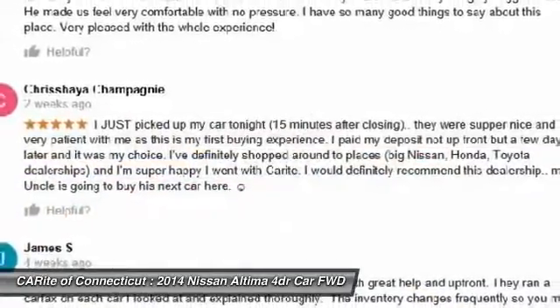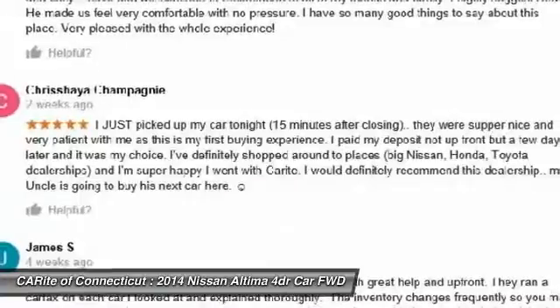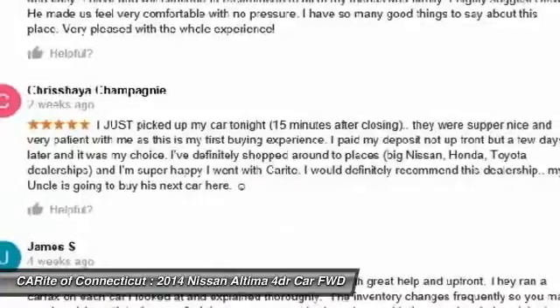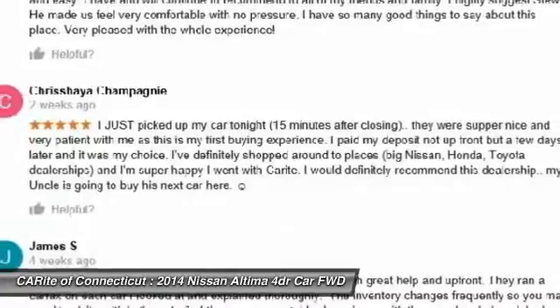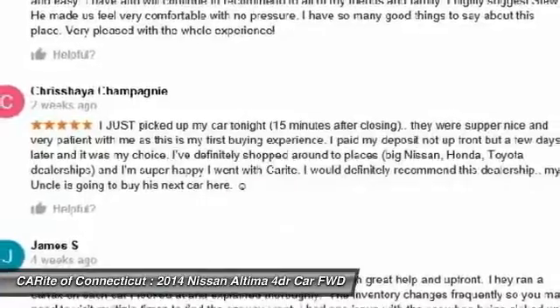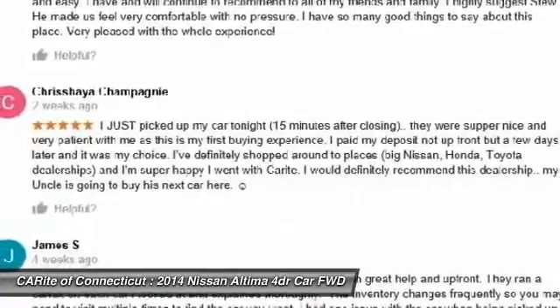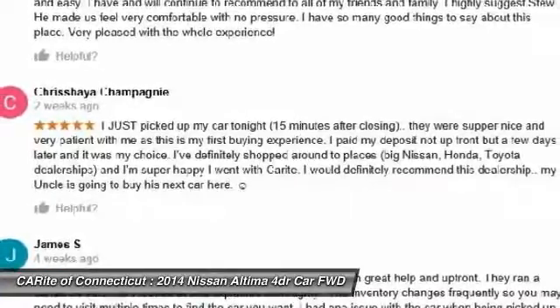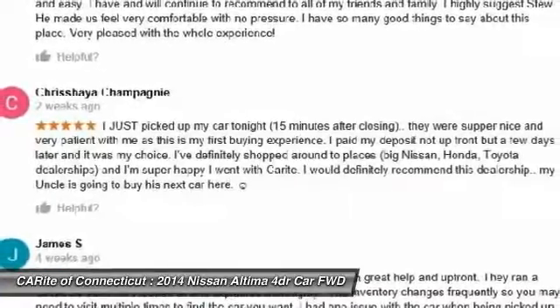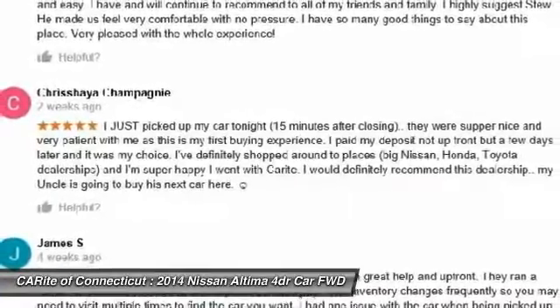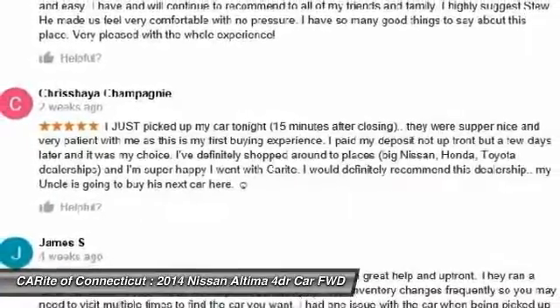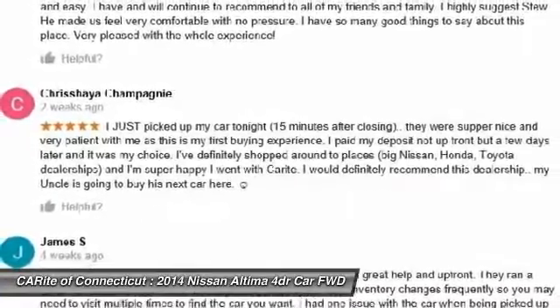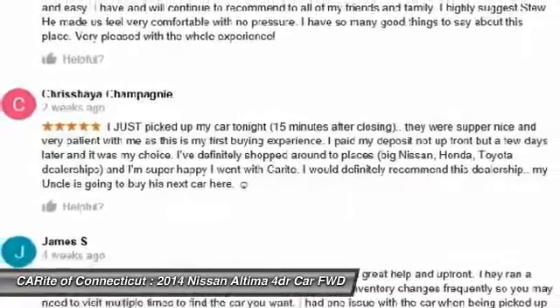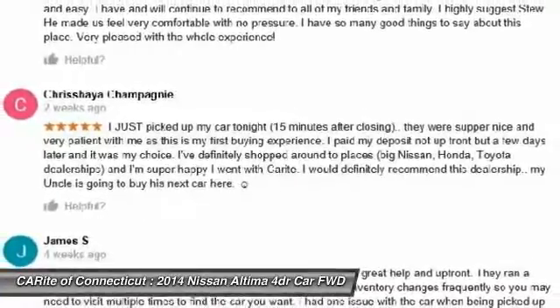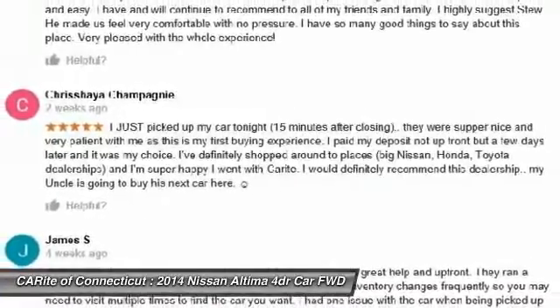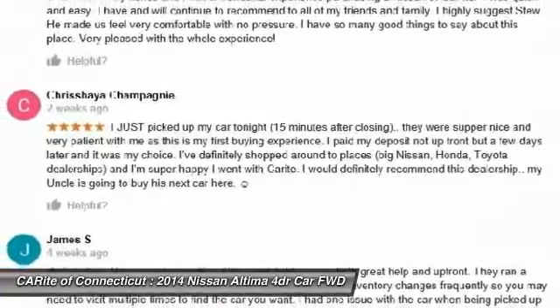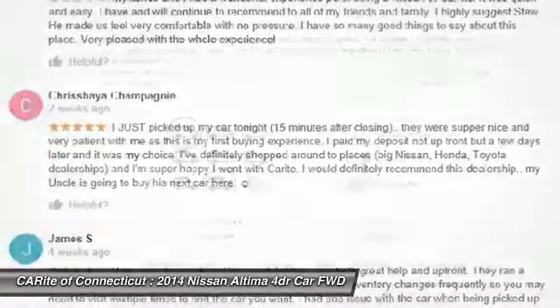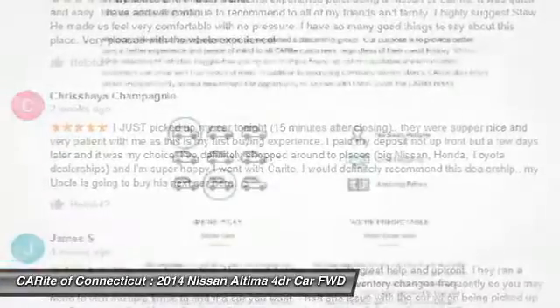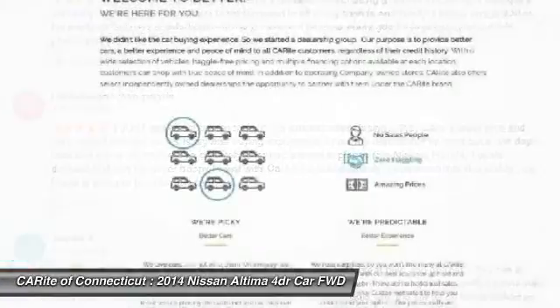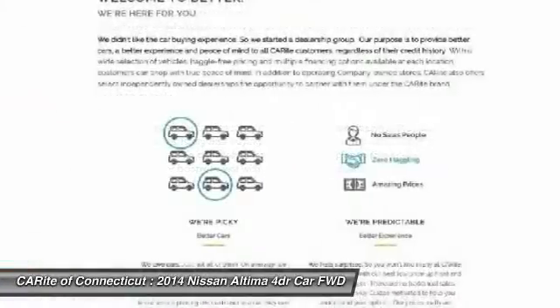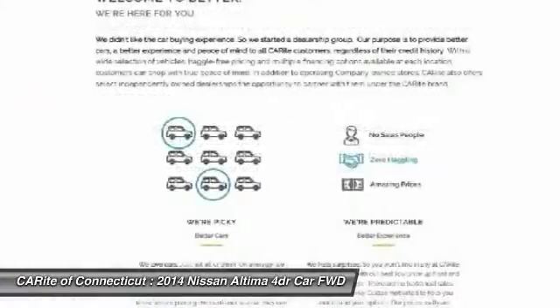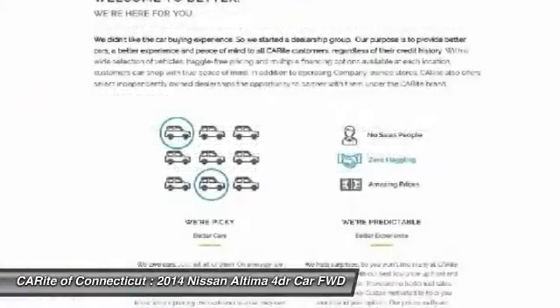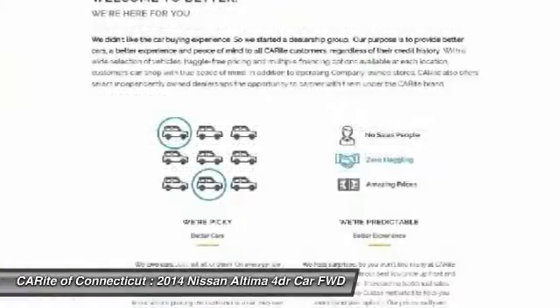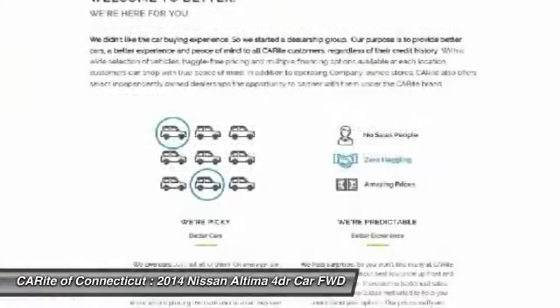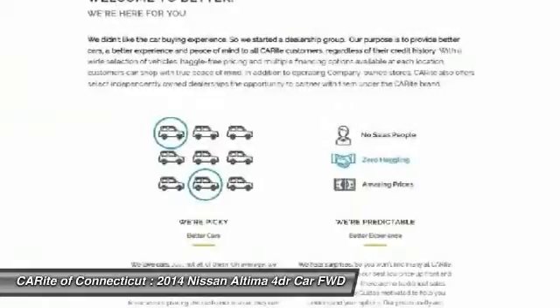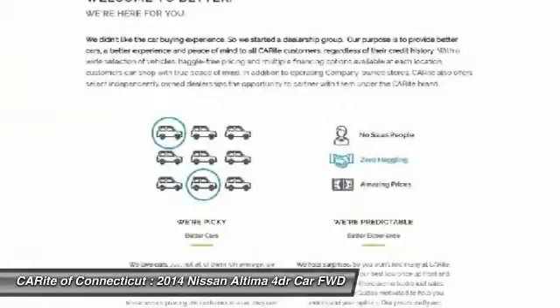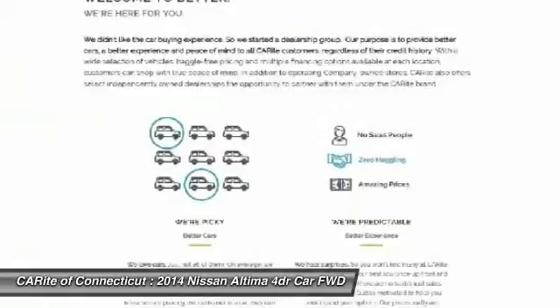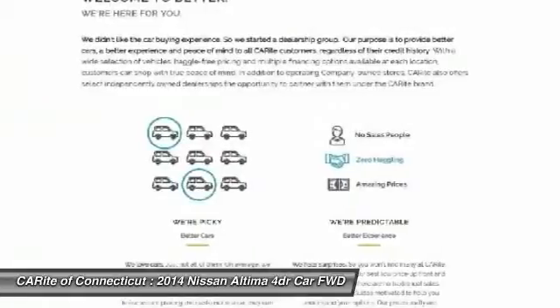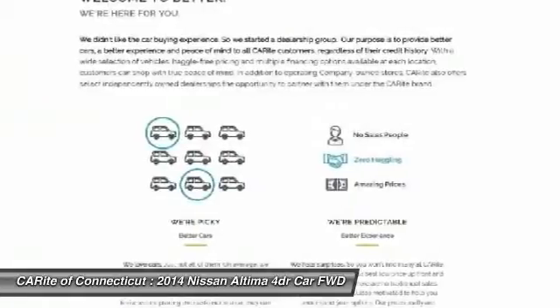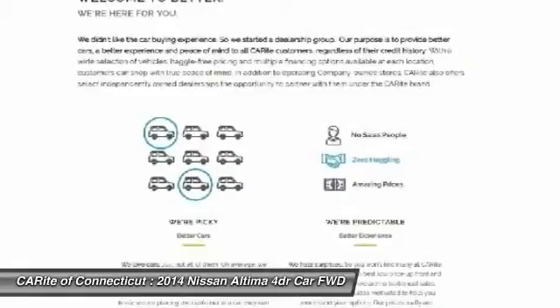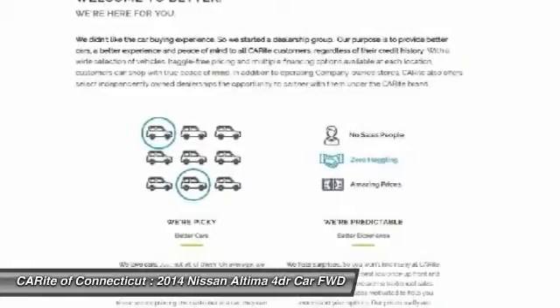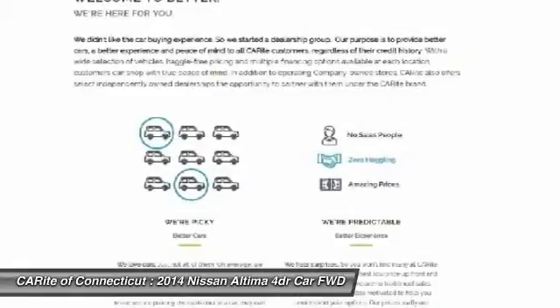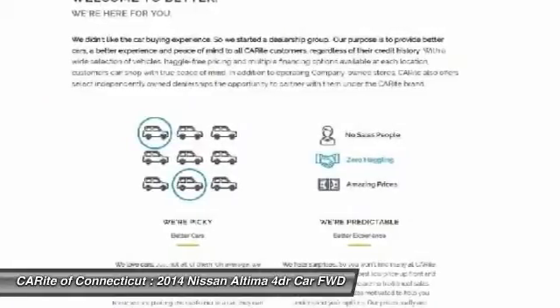Power steering, adjustable steering wheel, driver airbag, four-wheel disc brakes. Your new ride is just a phone call away.